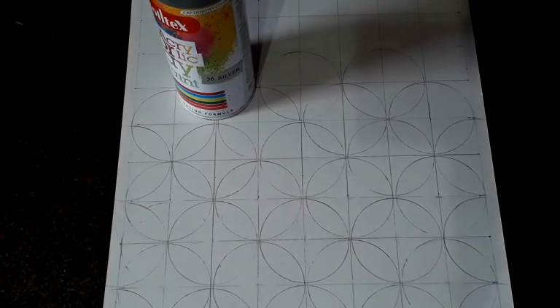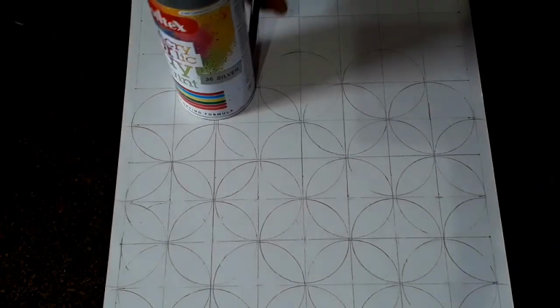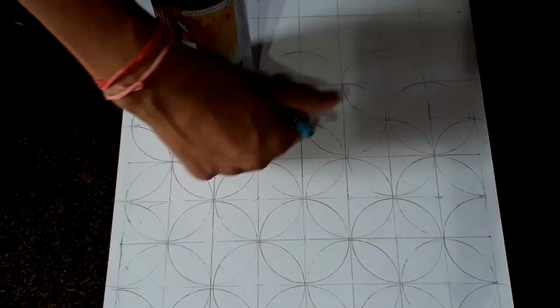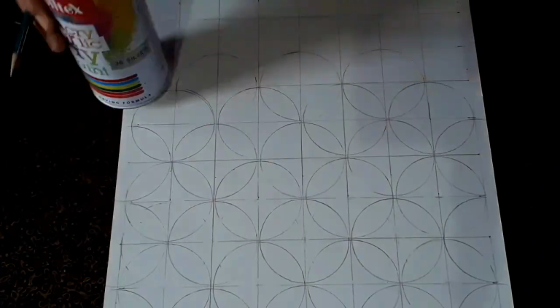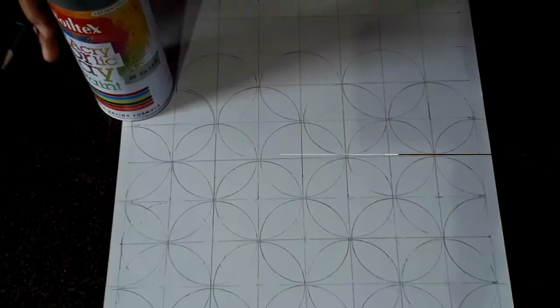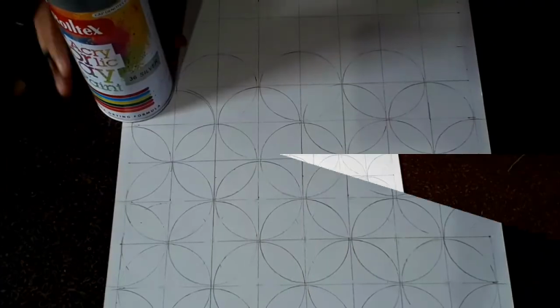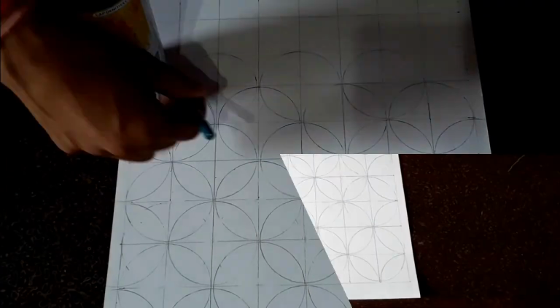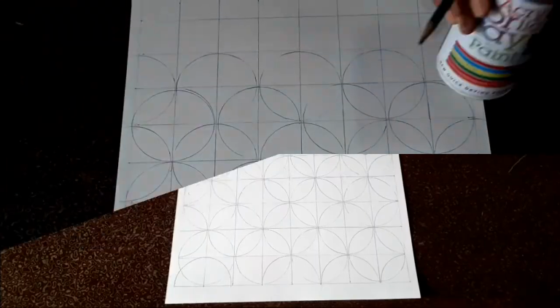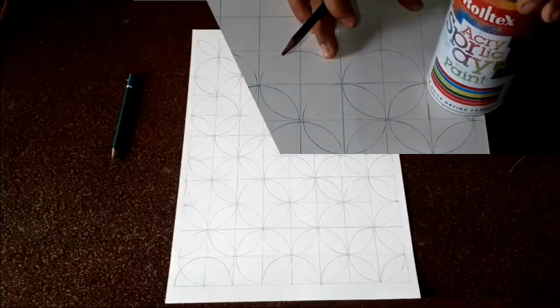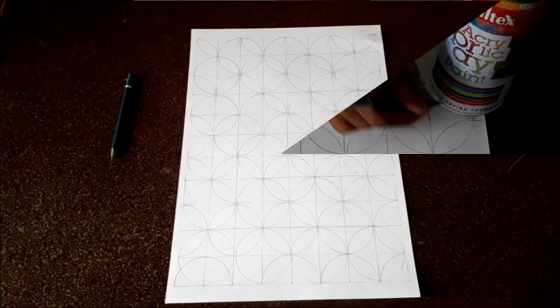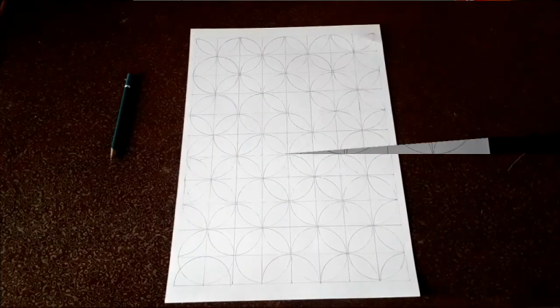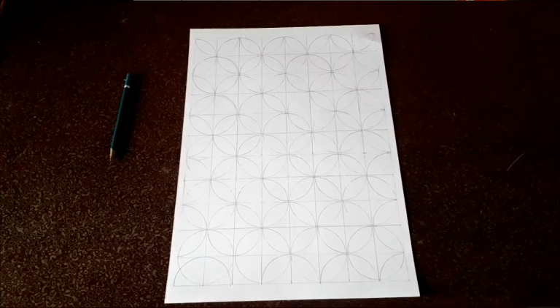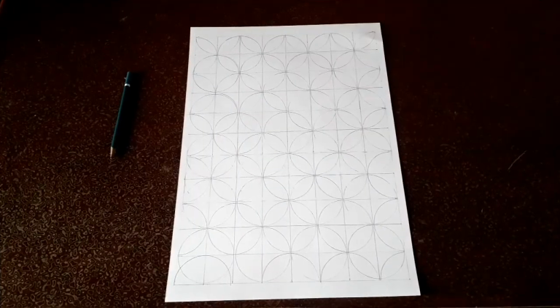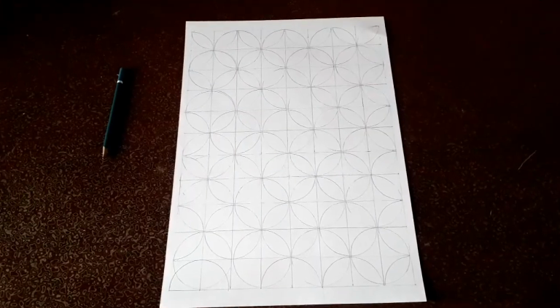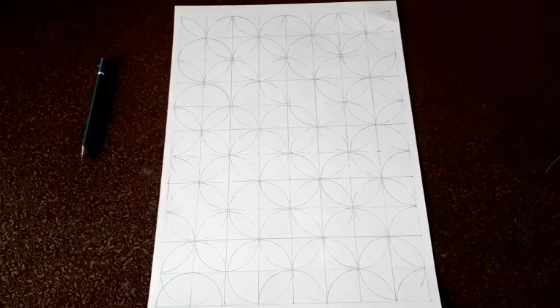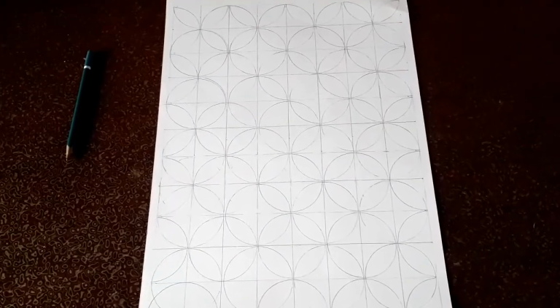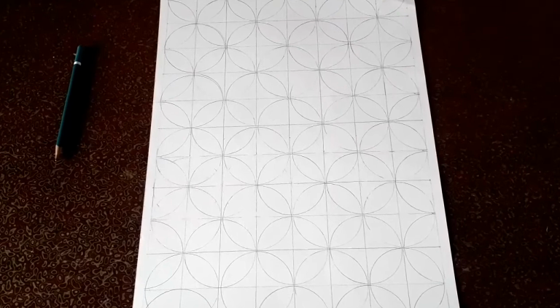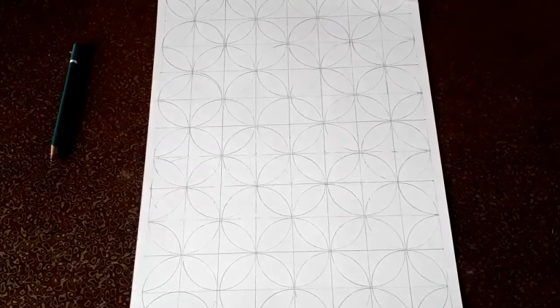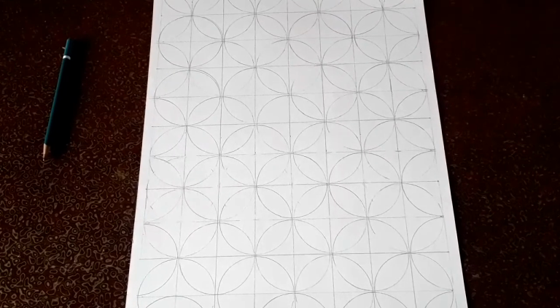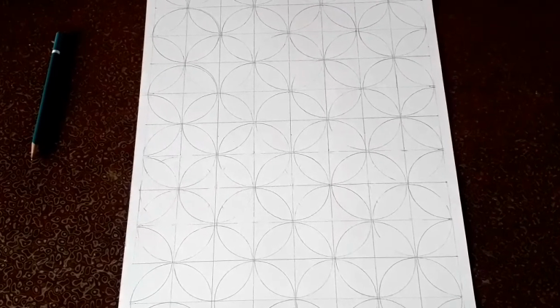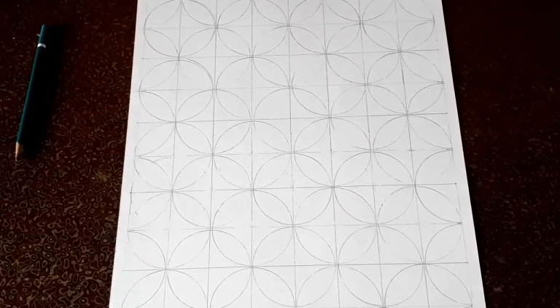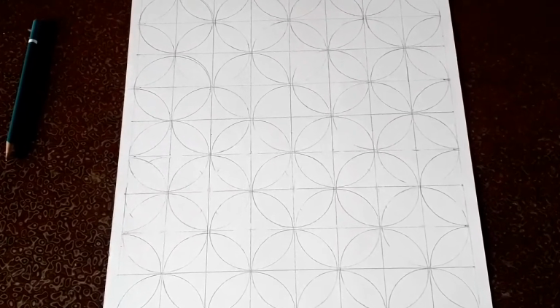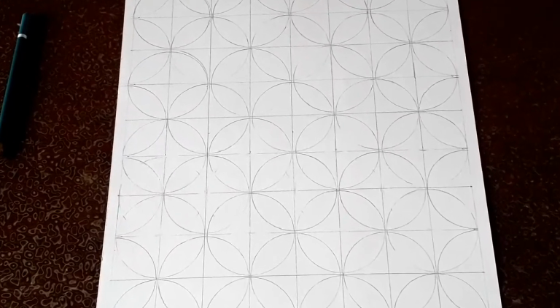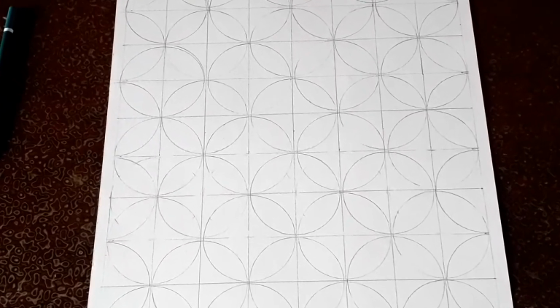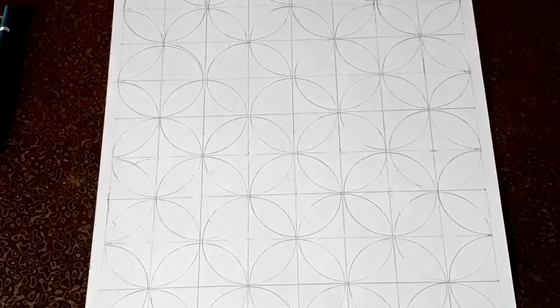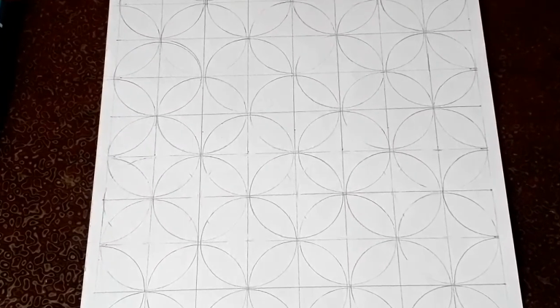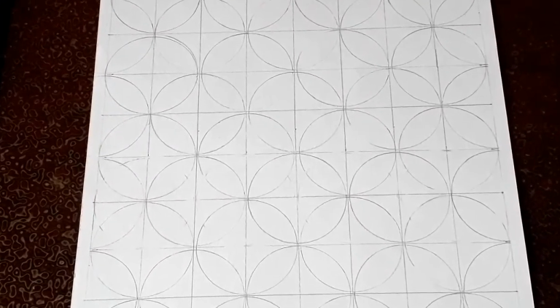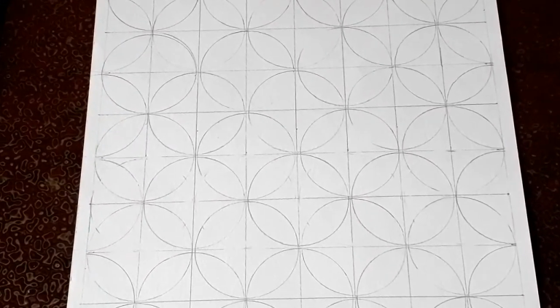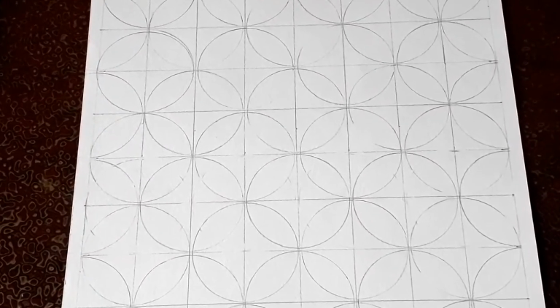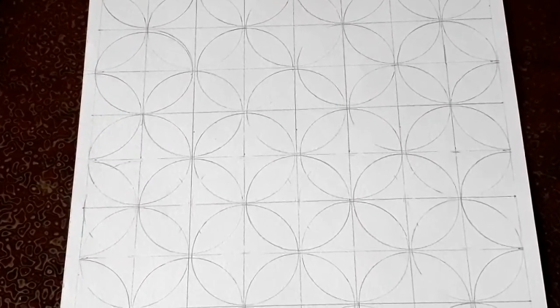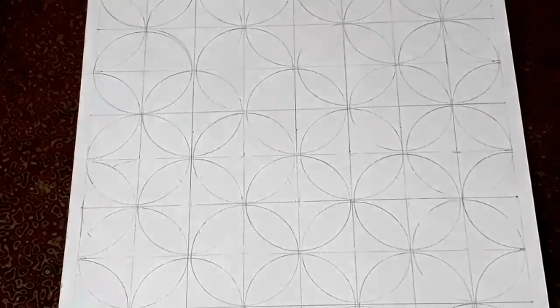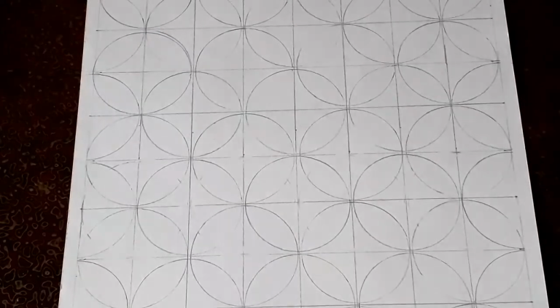Doing the same process, I filled the paper completely. You can see the pattern made — it looks very nice.